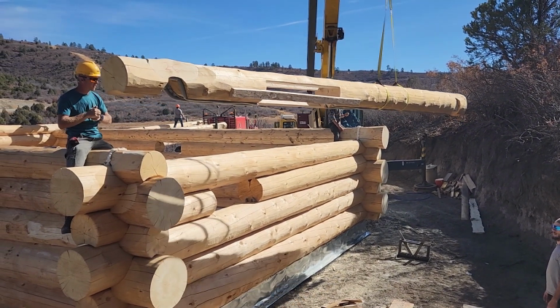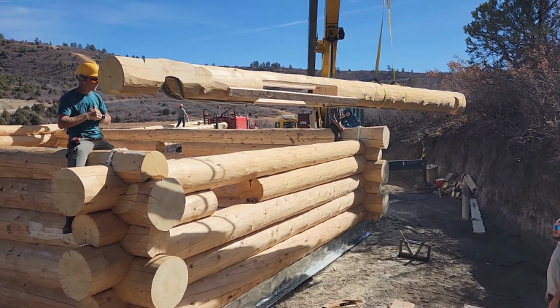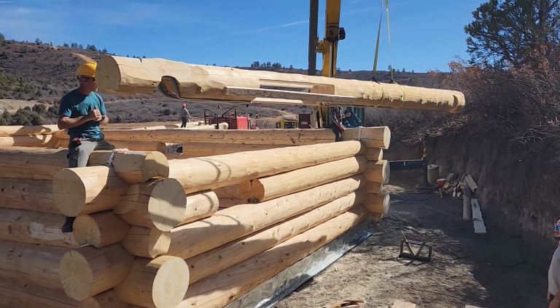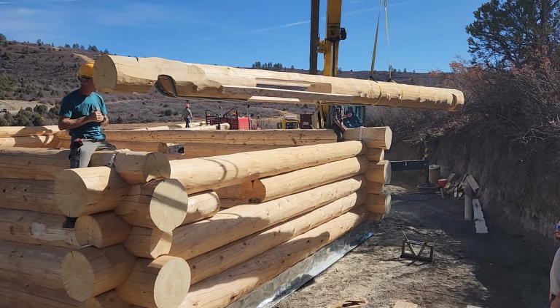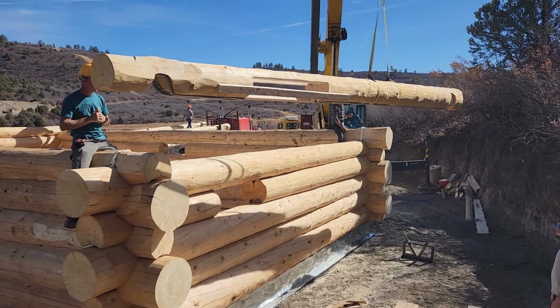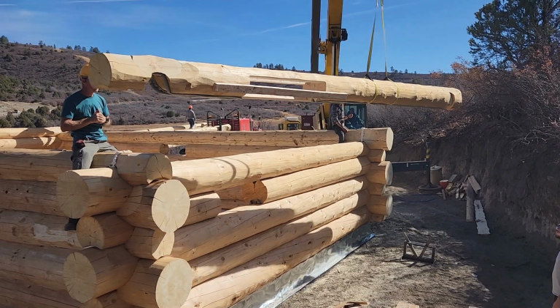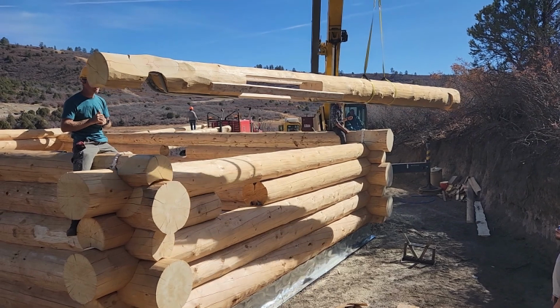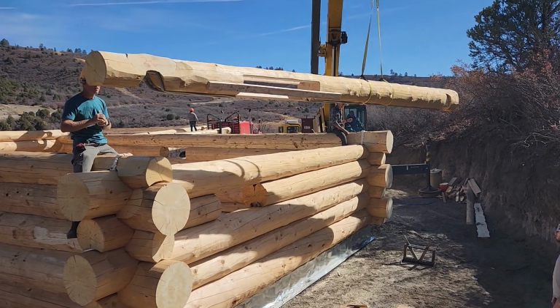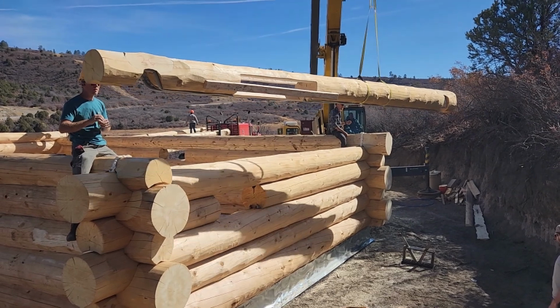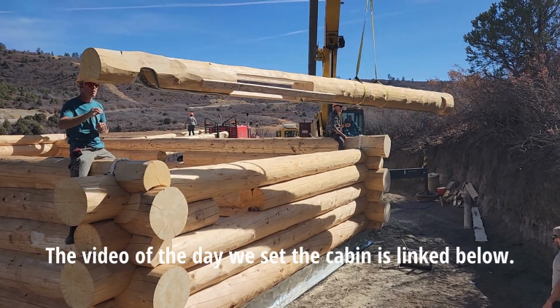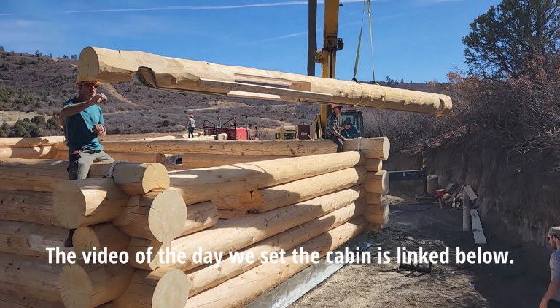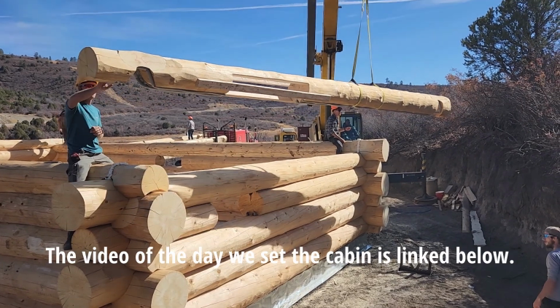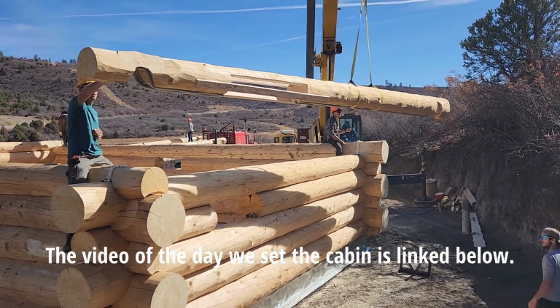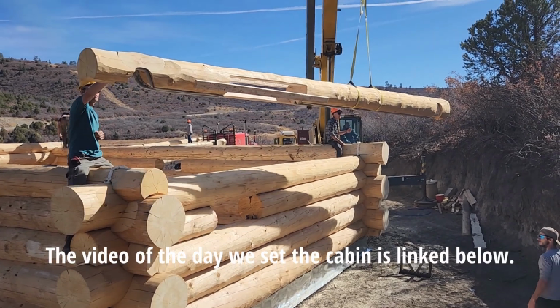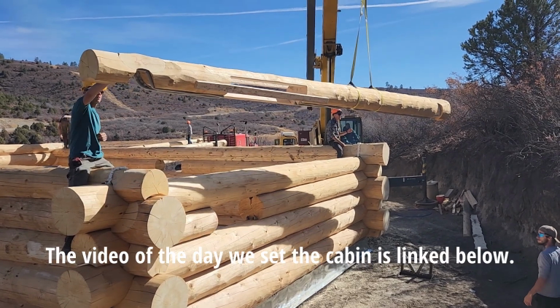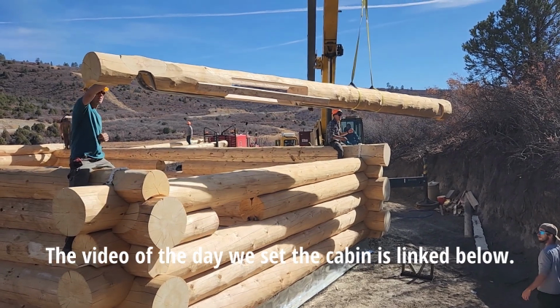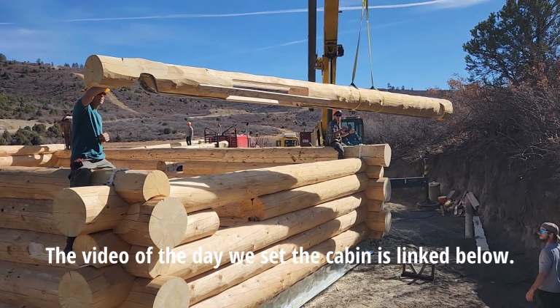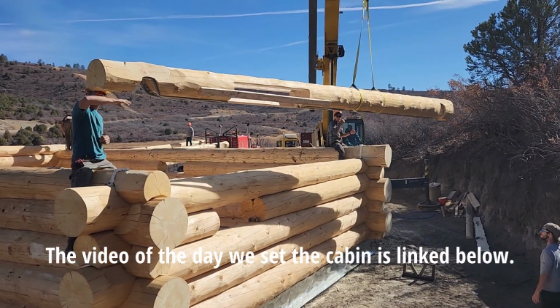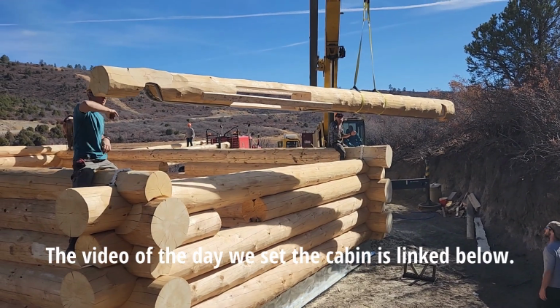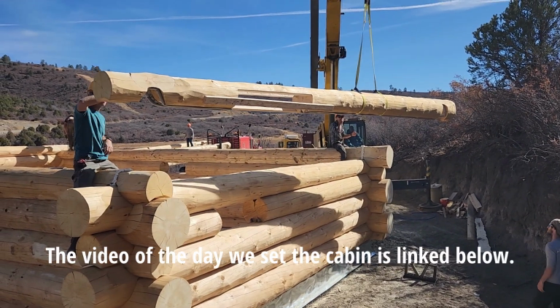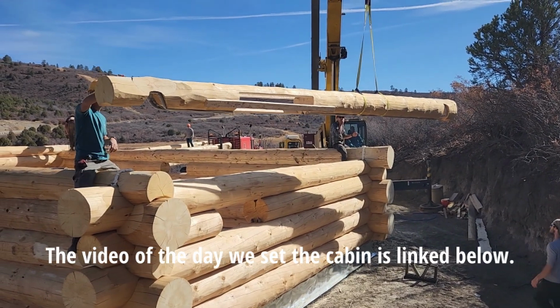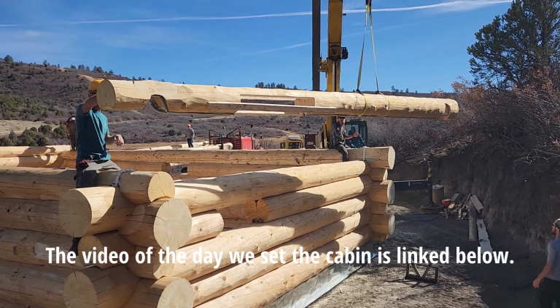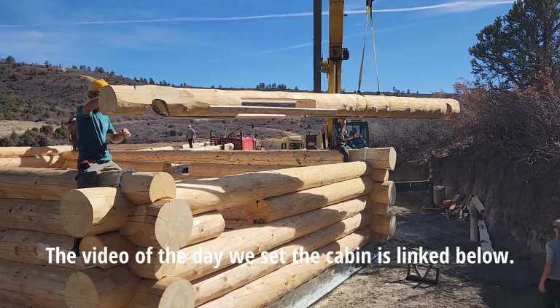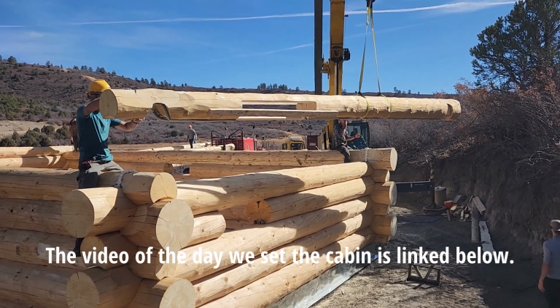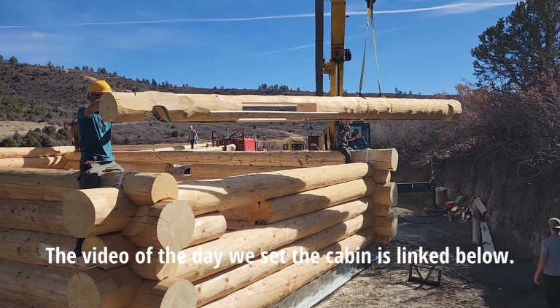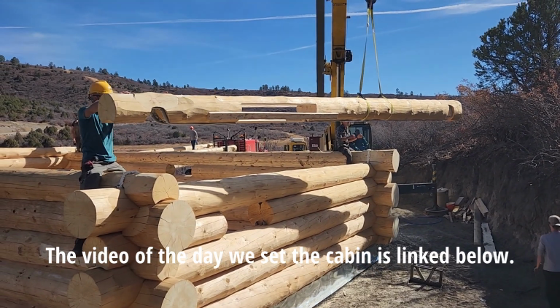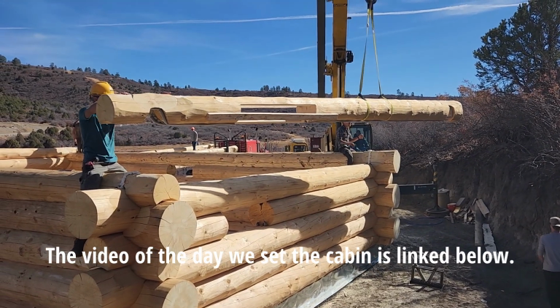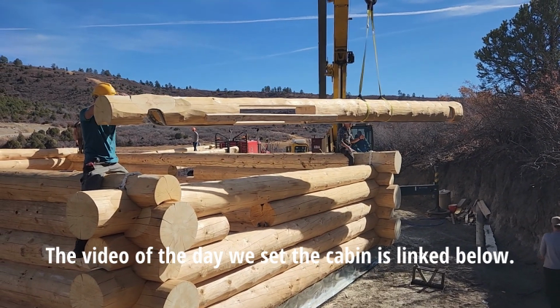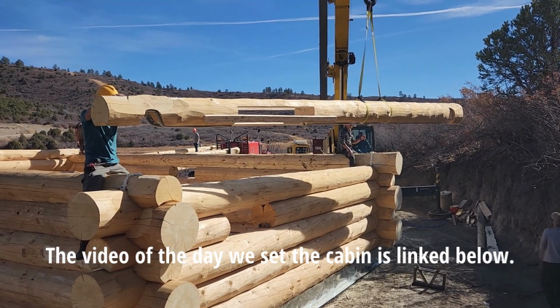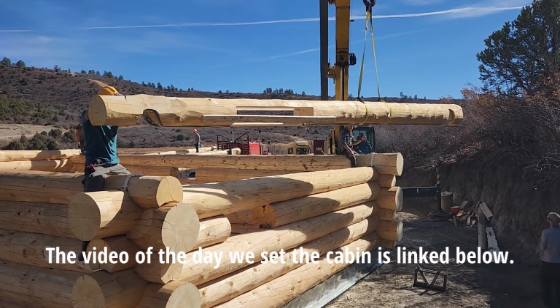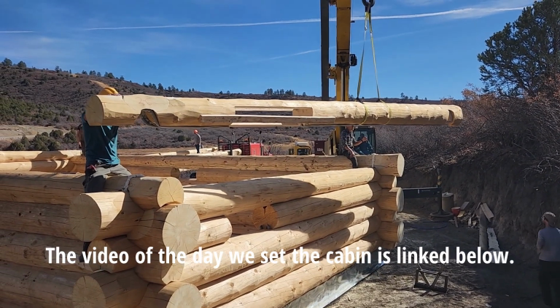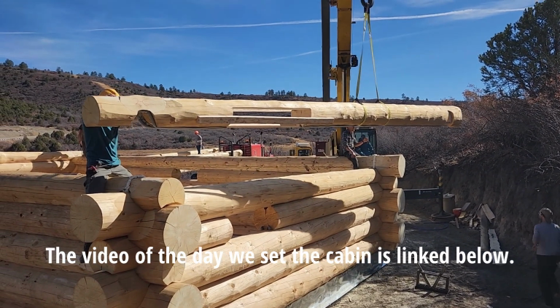I had some doubts on this log making it, but with the reinforcements, it all went smoothly.